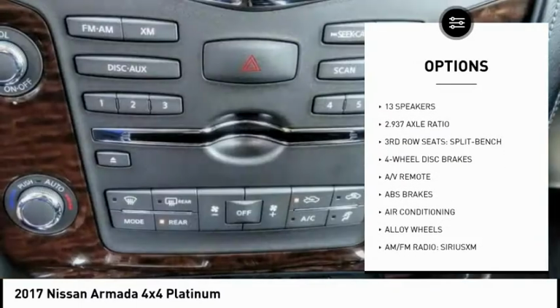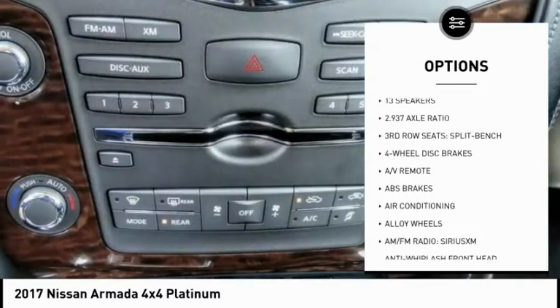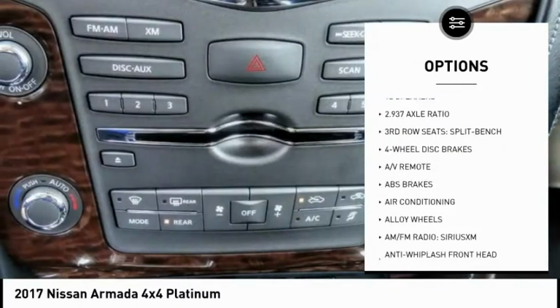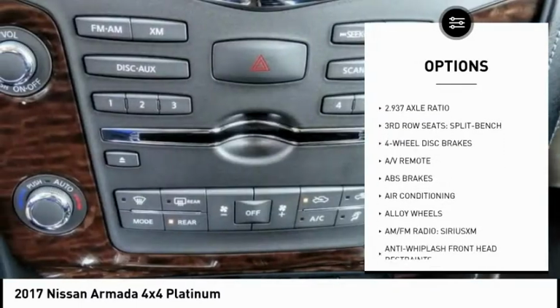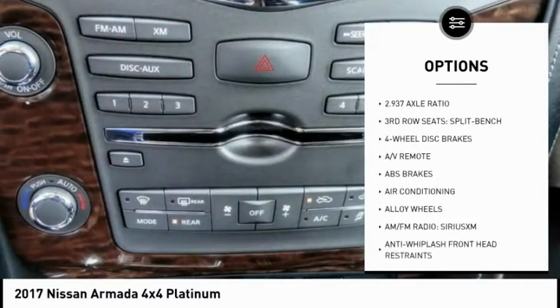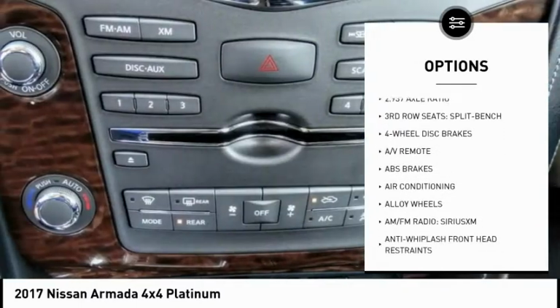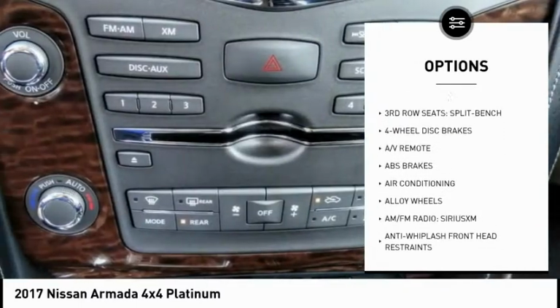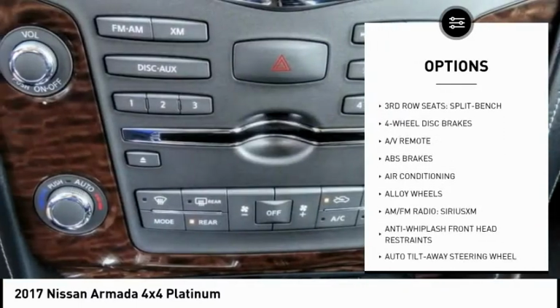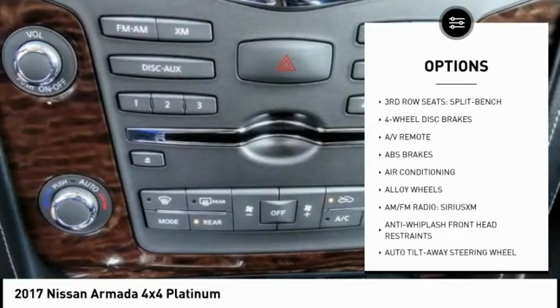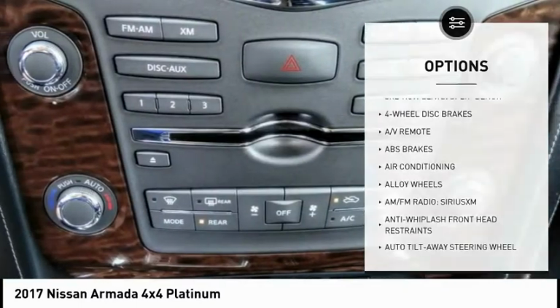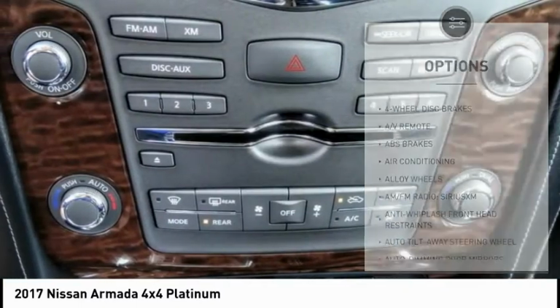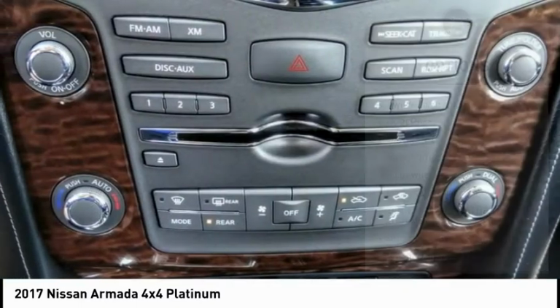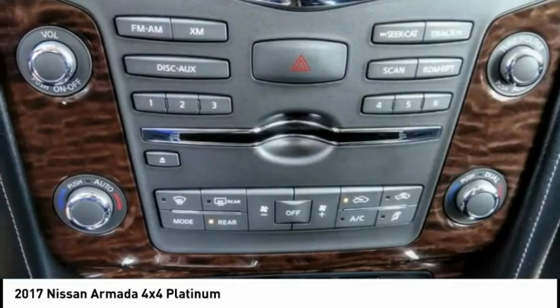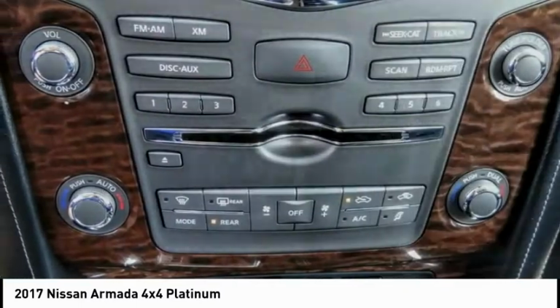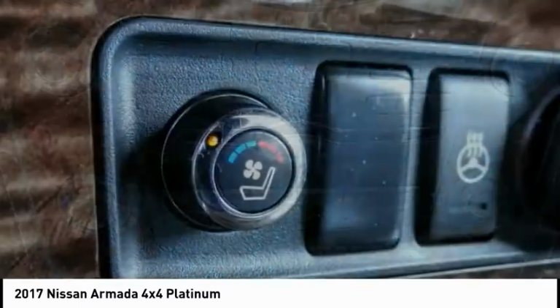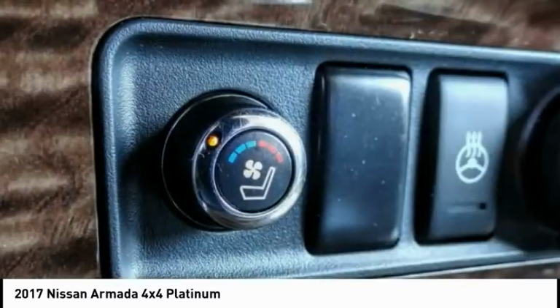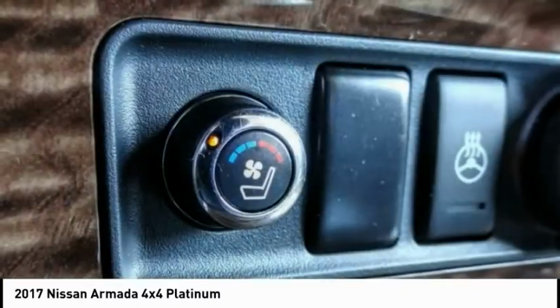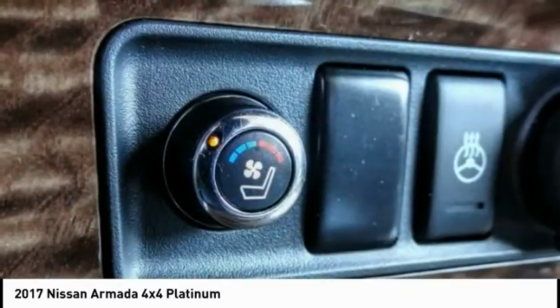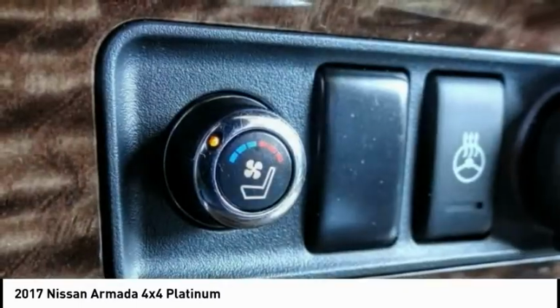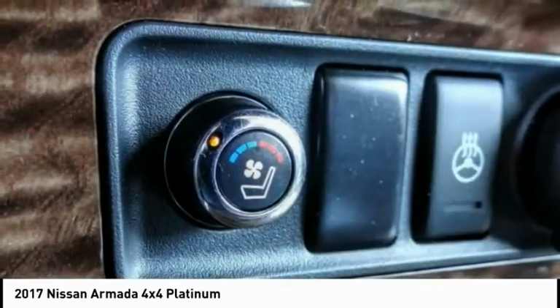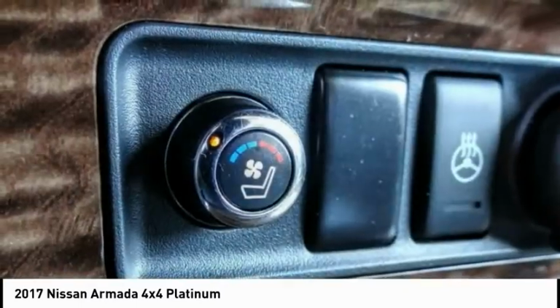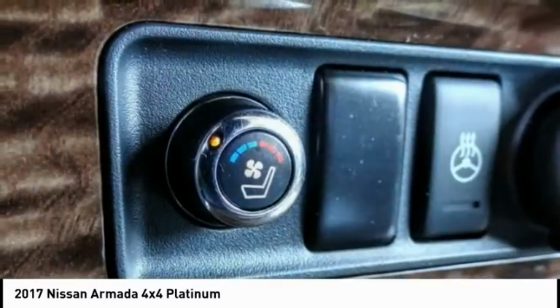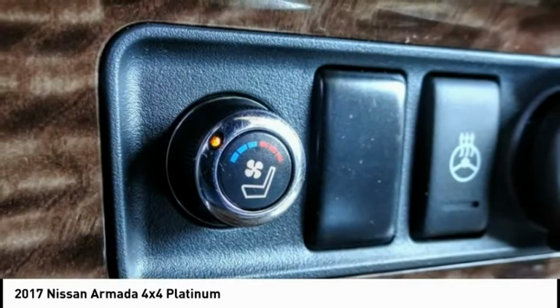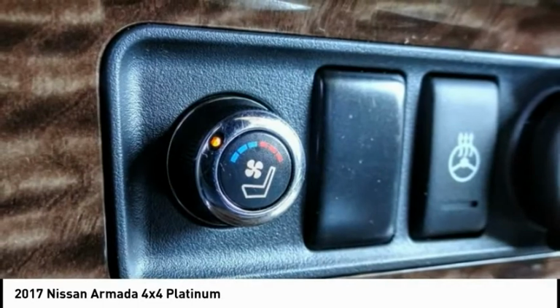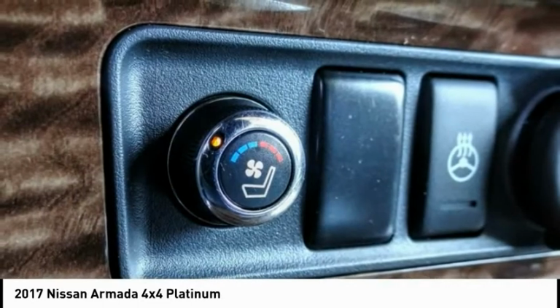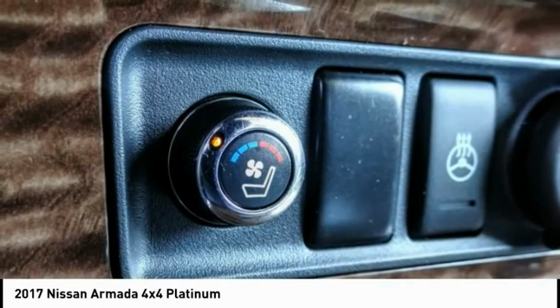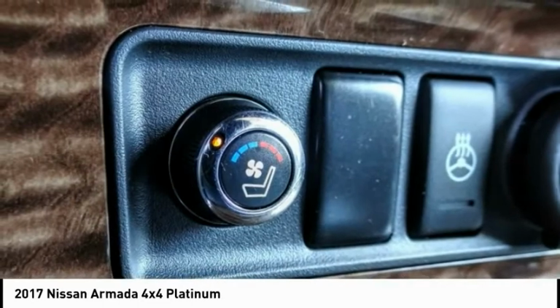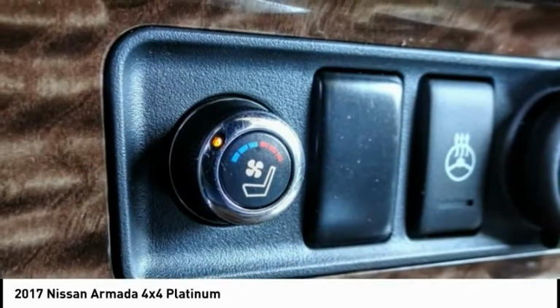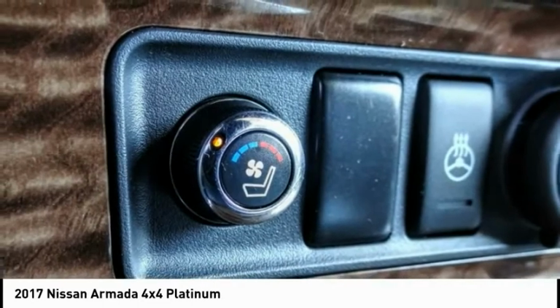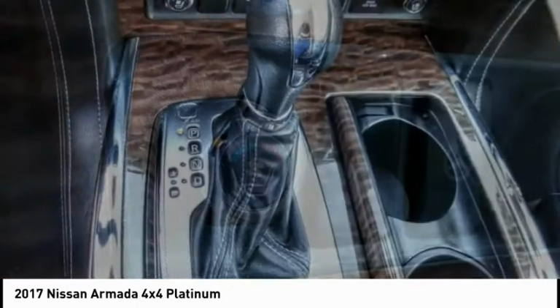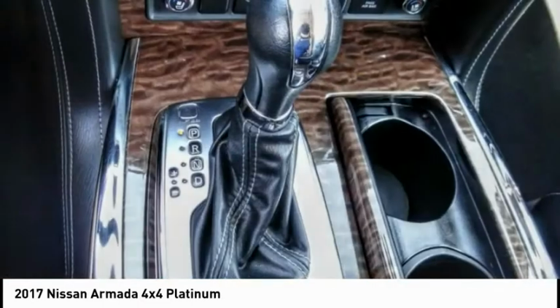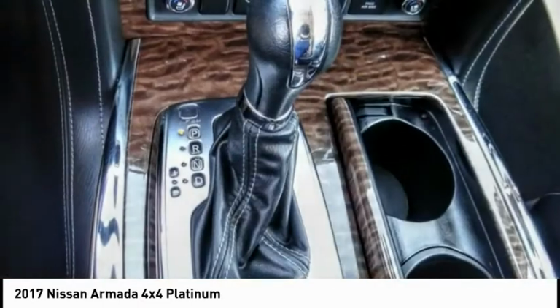Fog lights, rain-sensing wipers, four-wheel disc brakes, speed control, power moonroof.